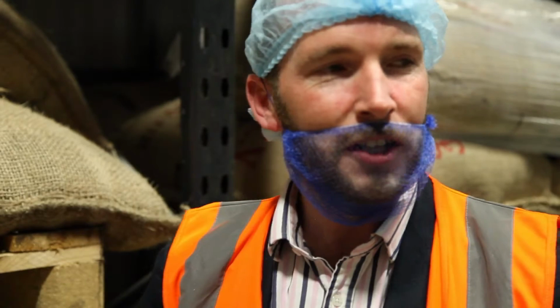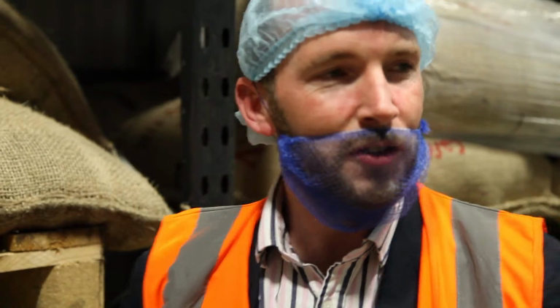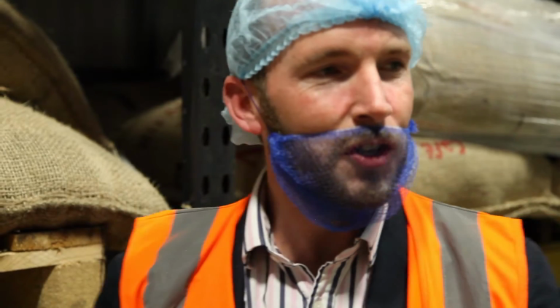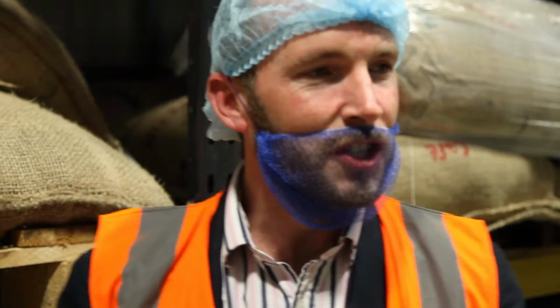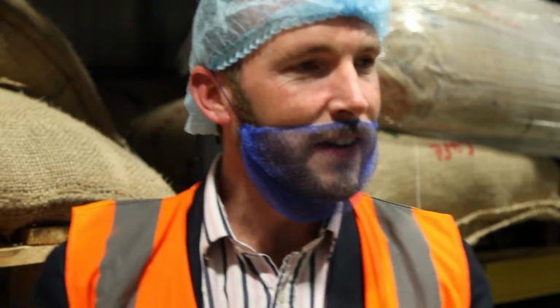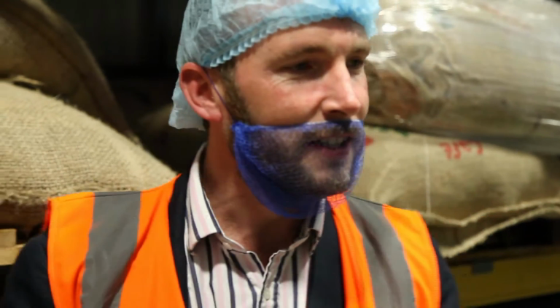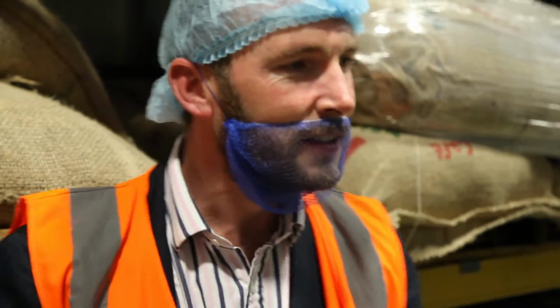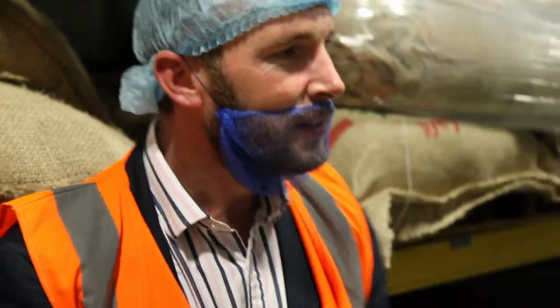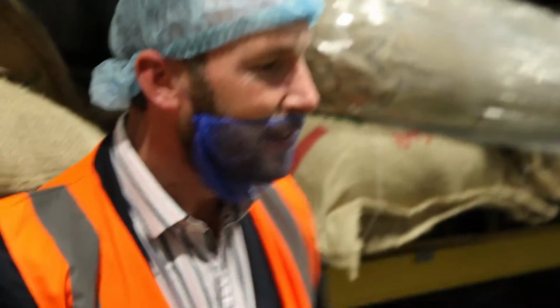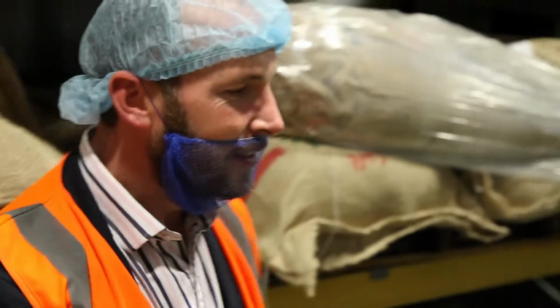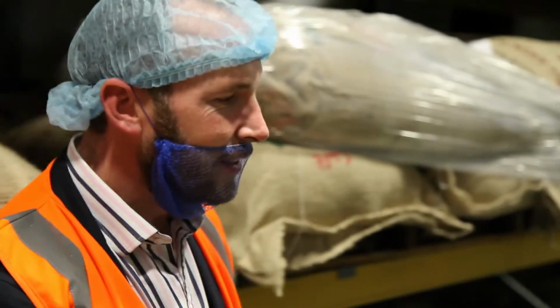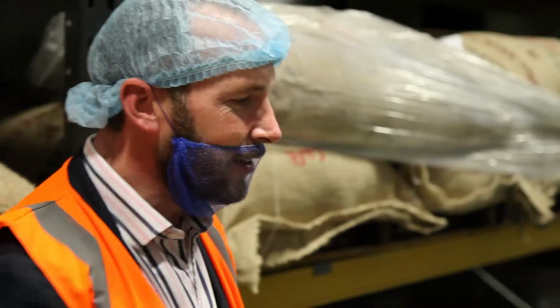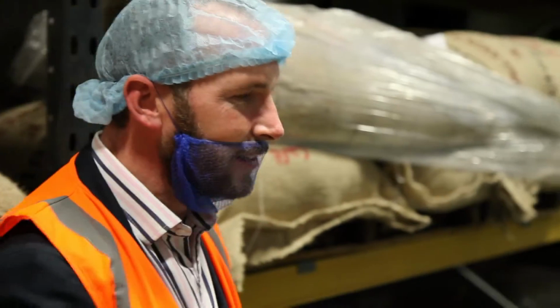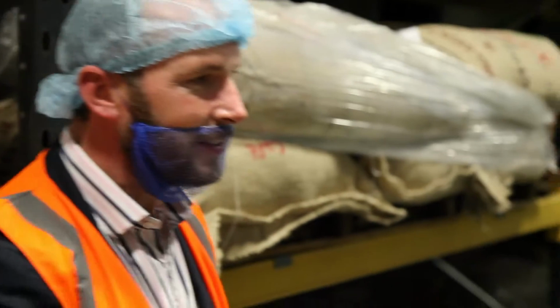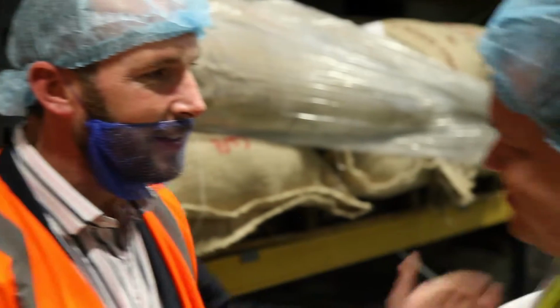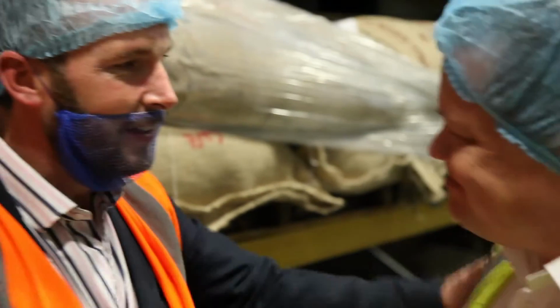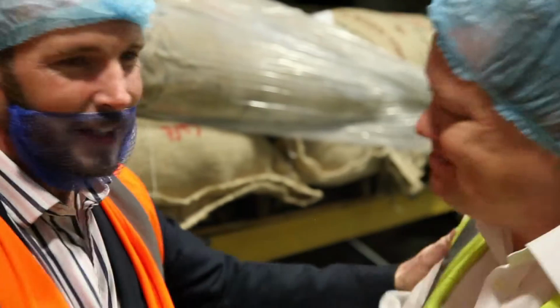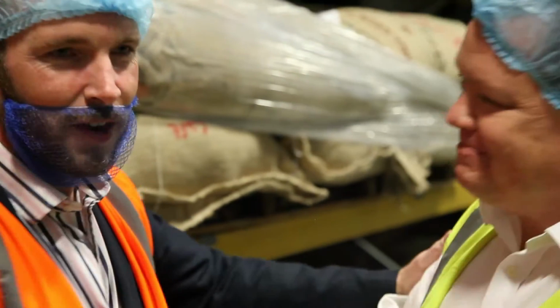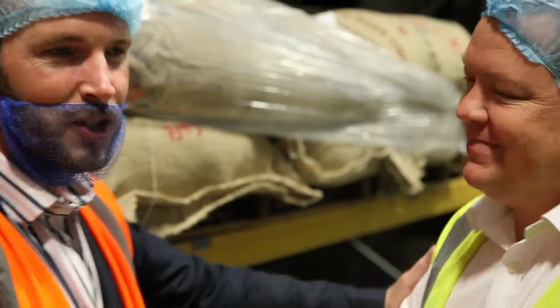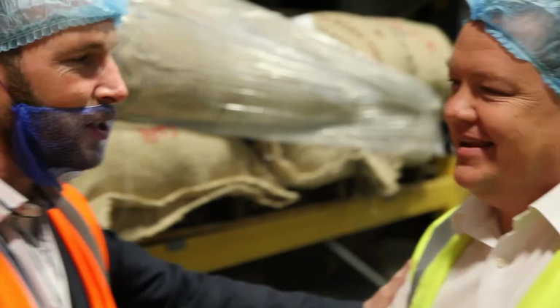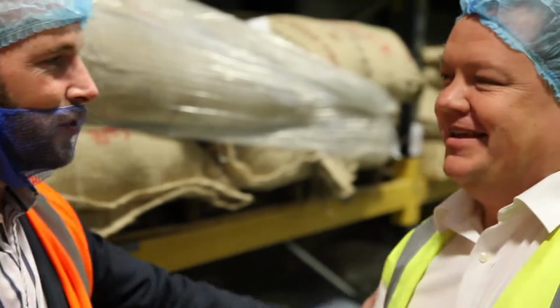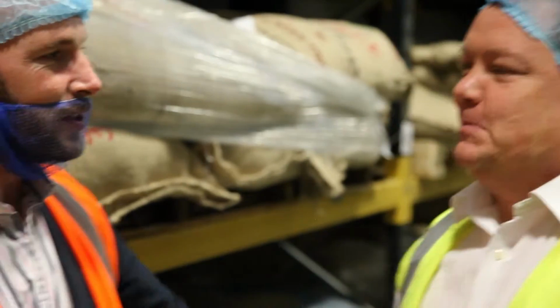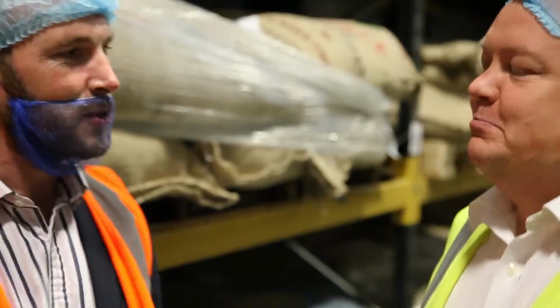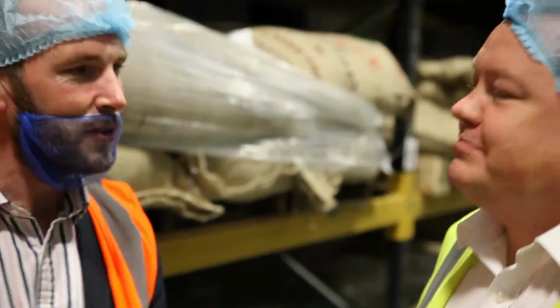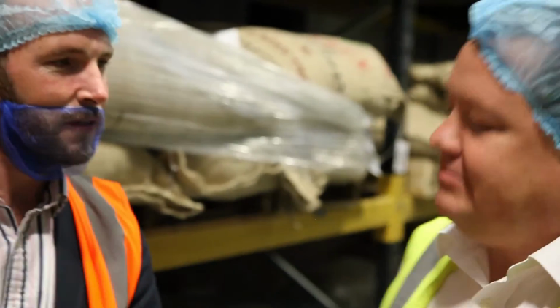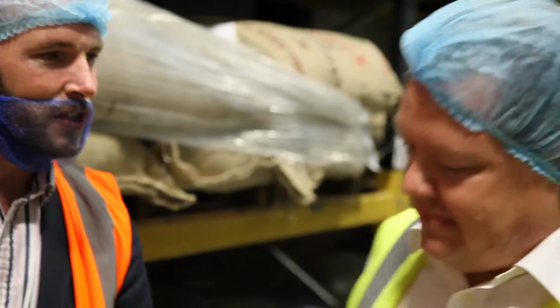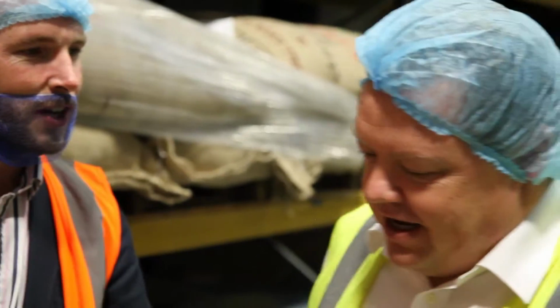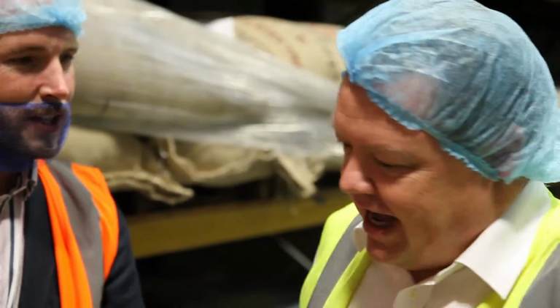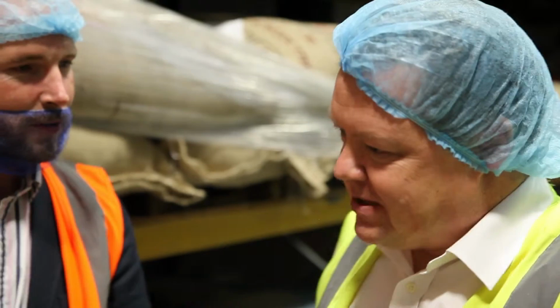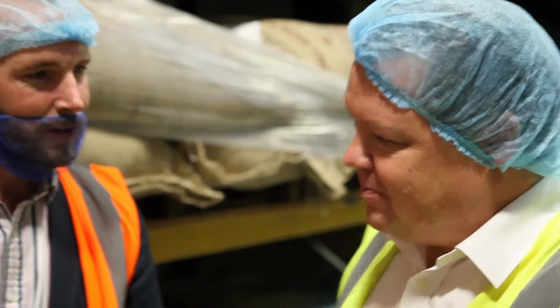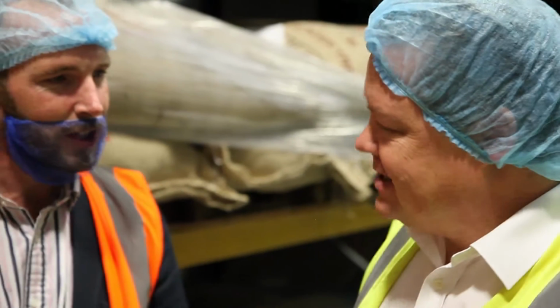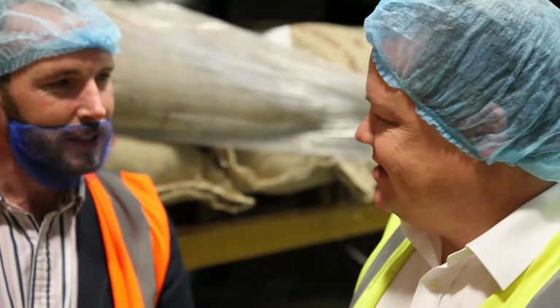I'd like to introduce you to Derek. Good to see you Neil. Thank you very much, thank you for the opportunity of us coming around today.